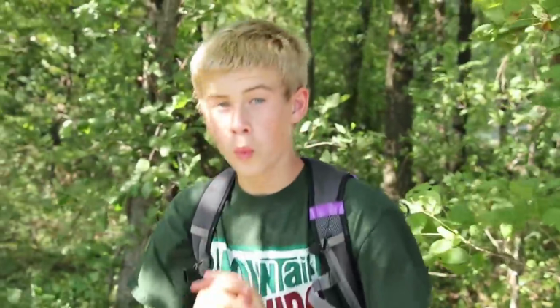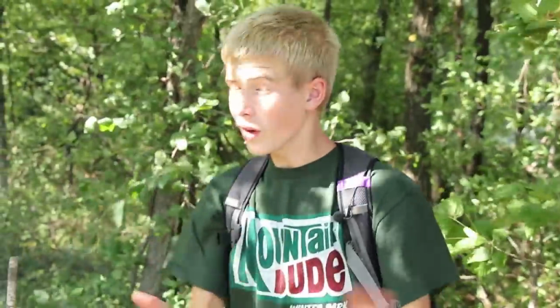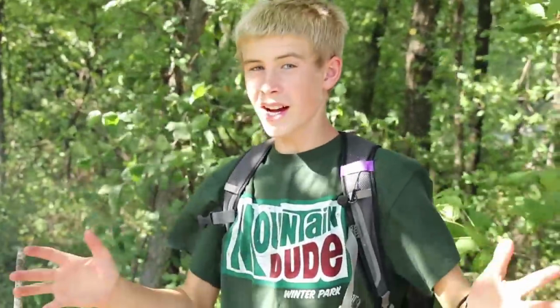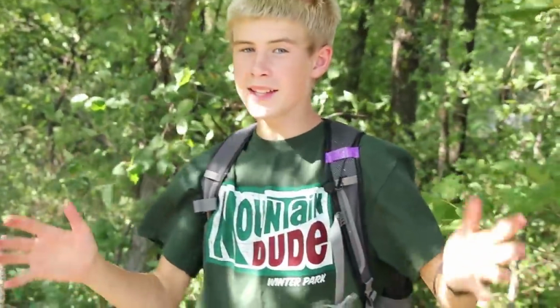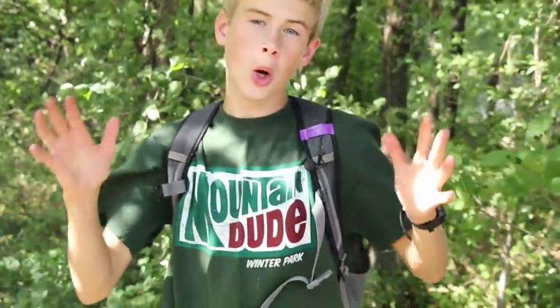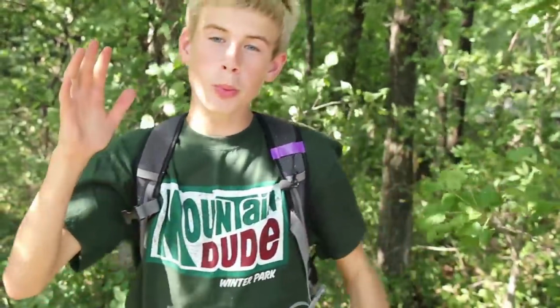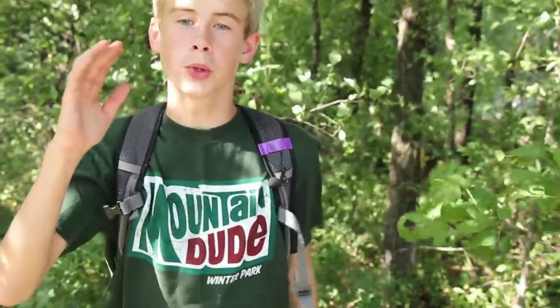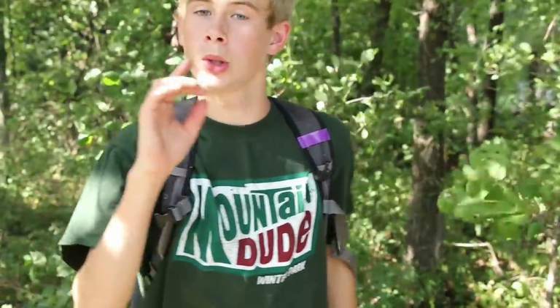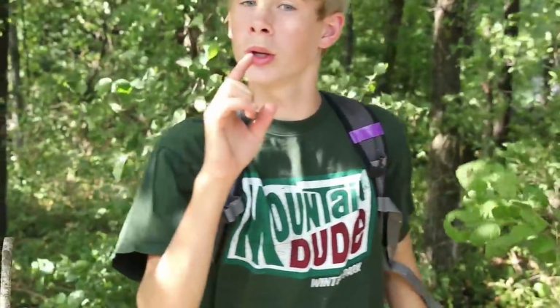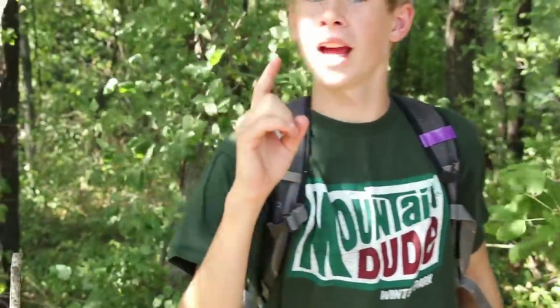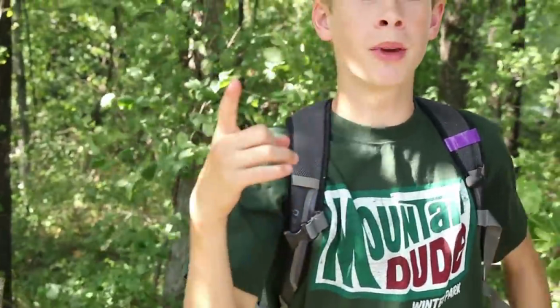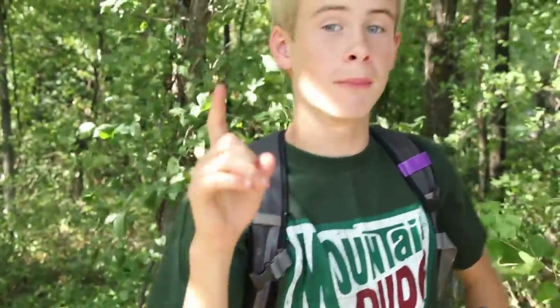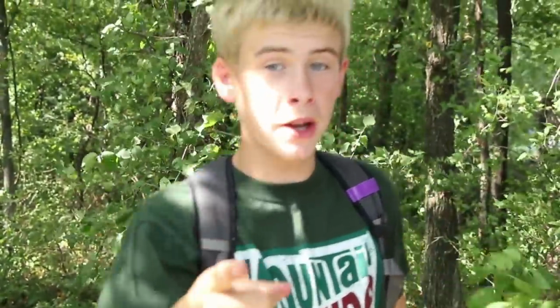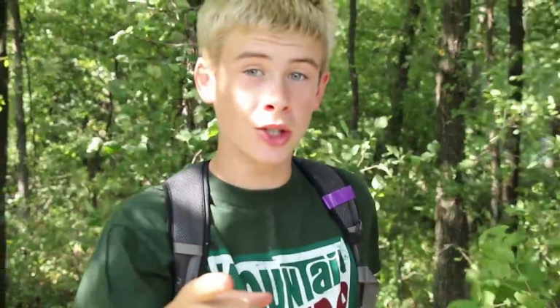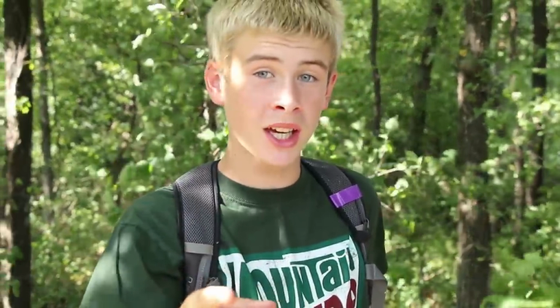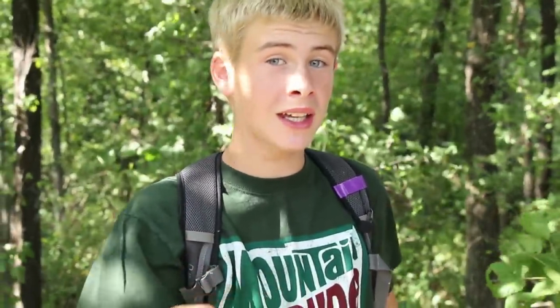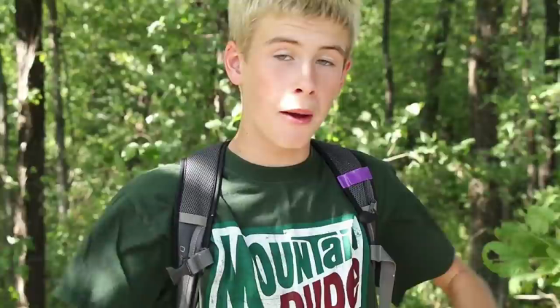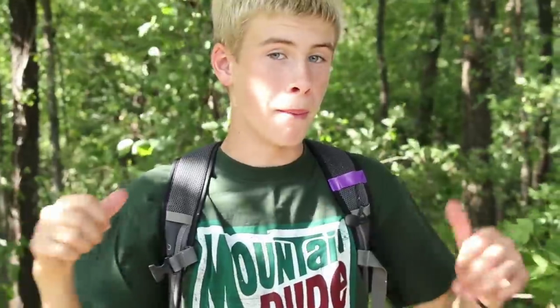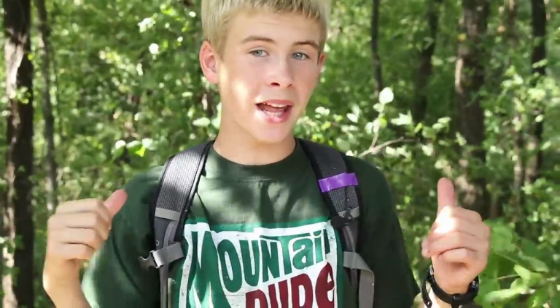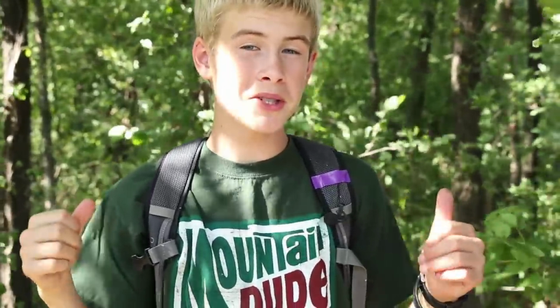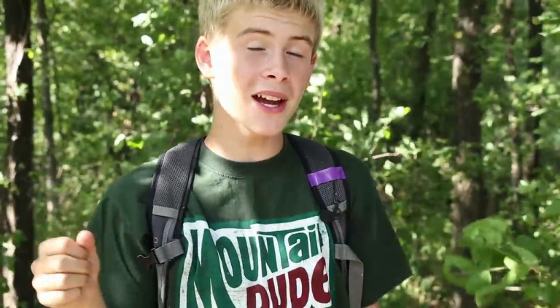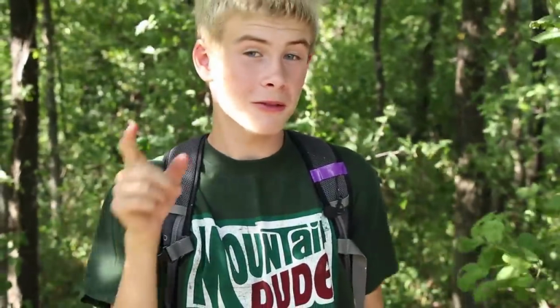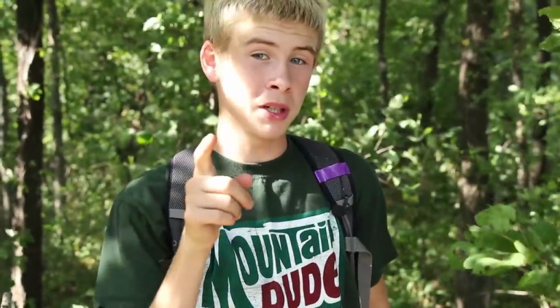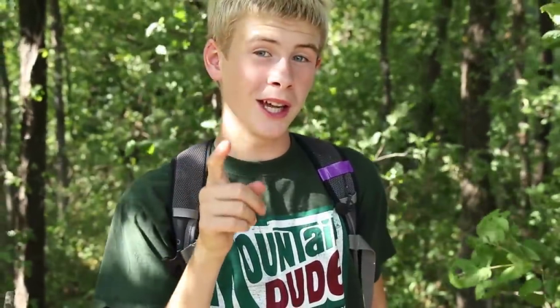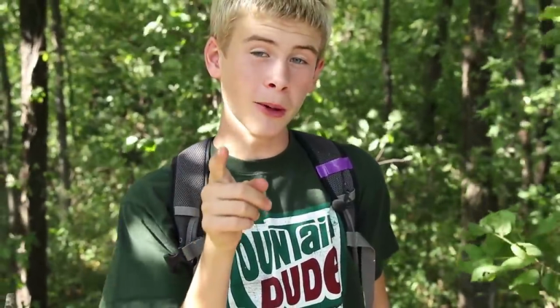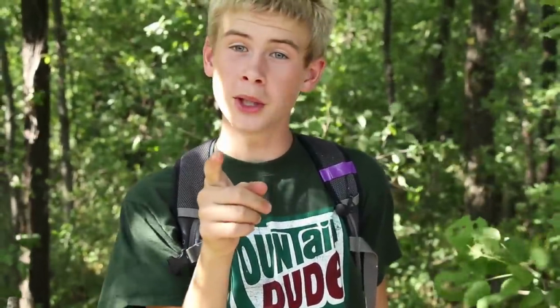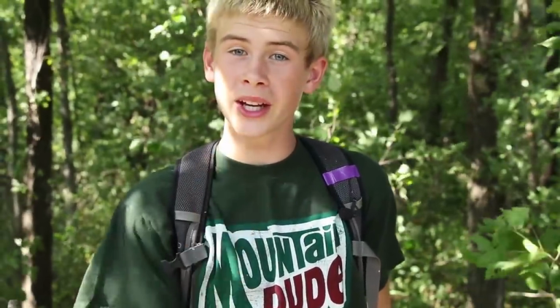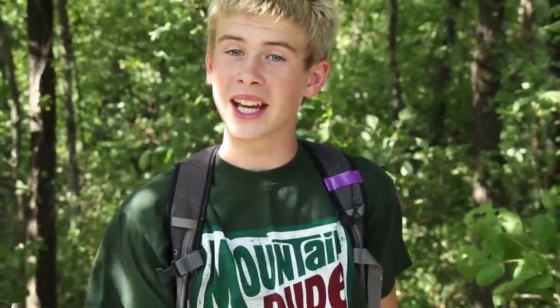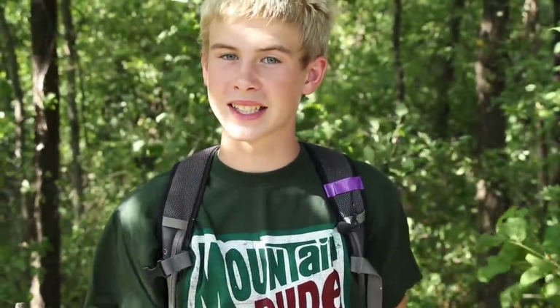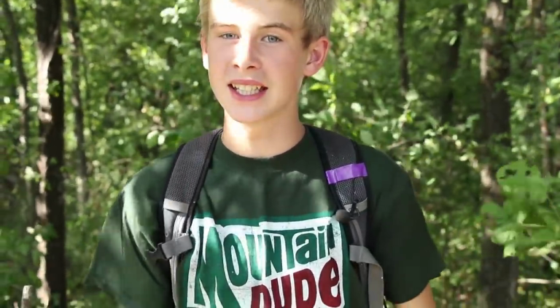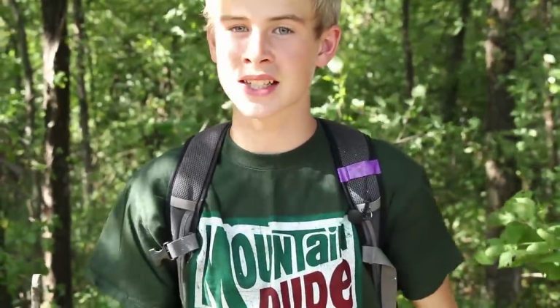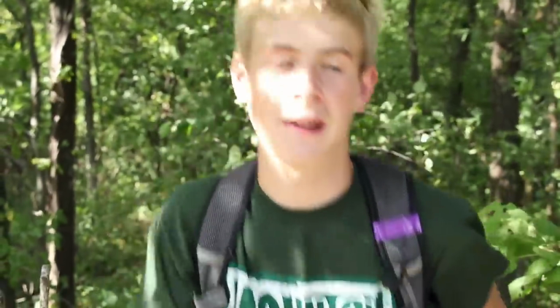Well guys, I hope you enjoyed learning how to make a Mountain Dew cake. My name's Jack — be nimble, be quick, and I'll see you next time.